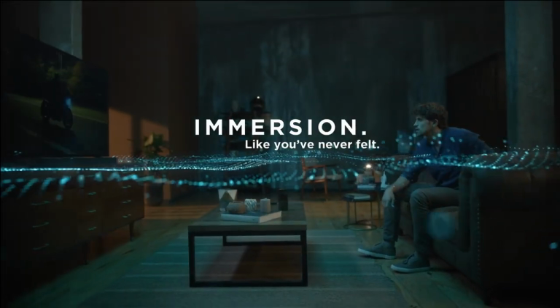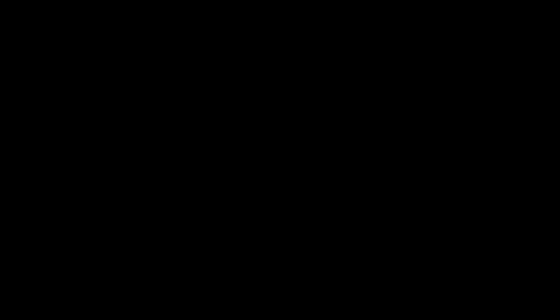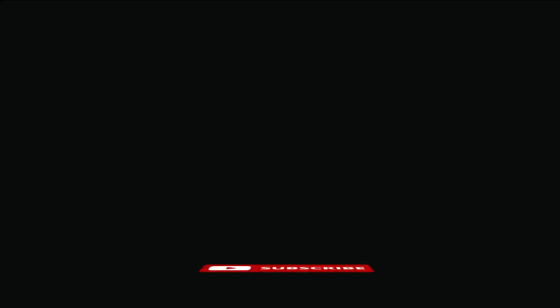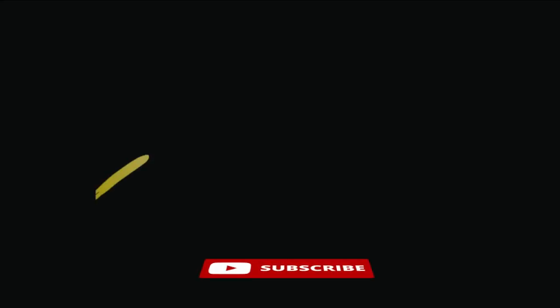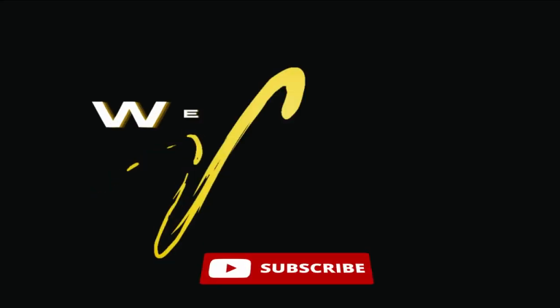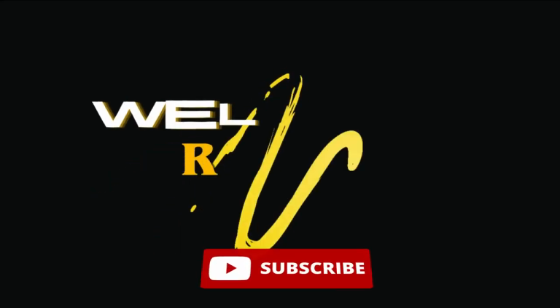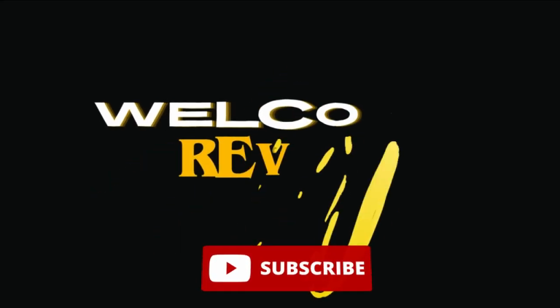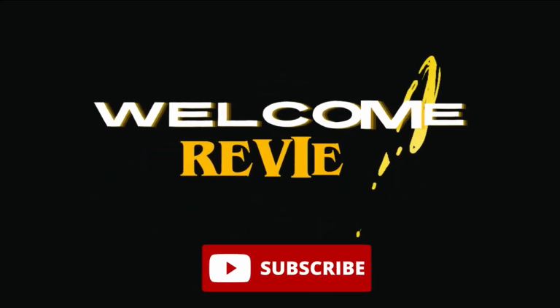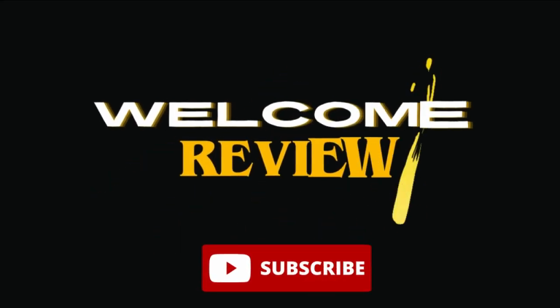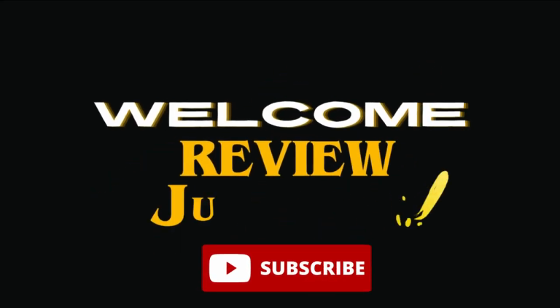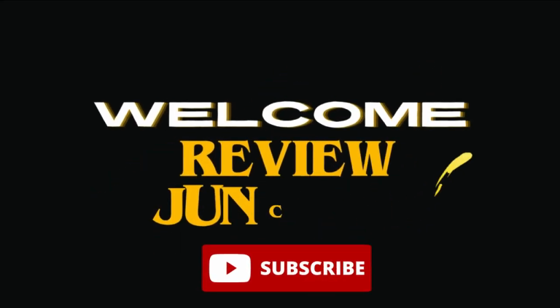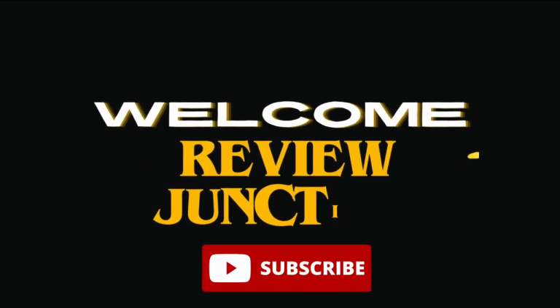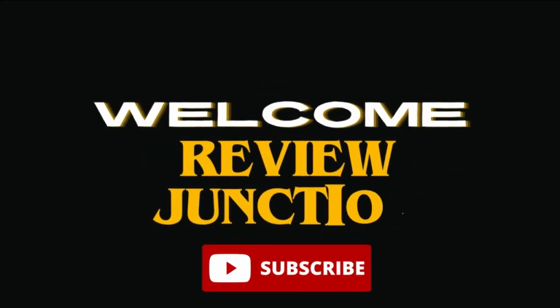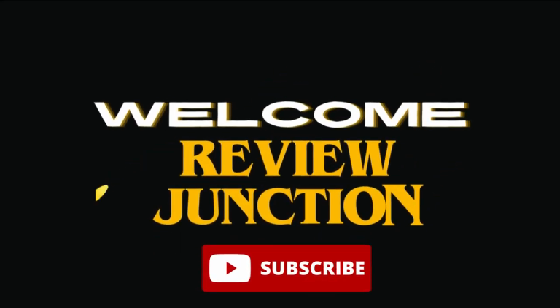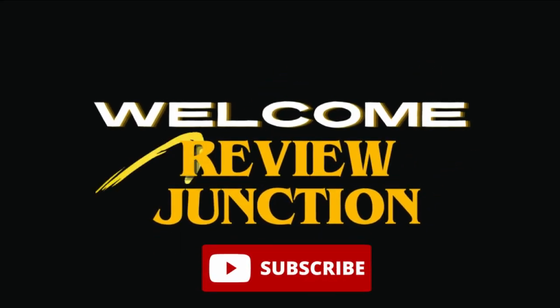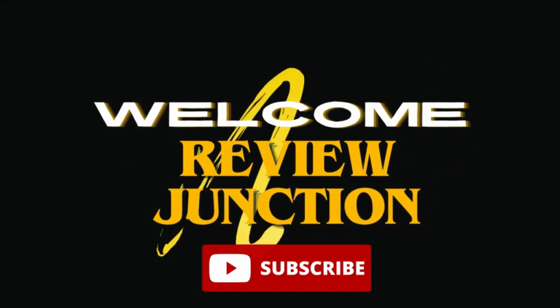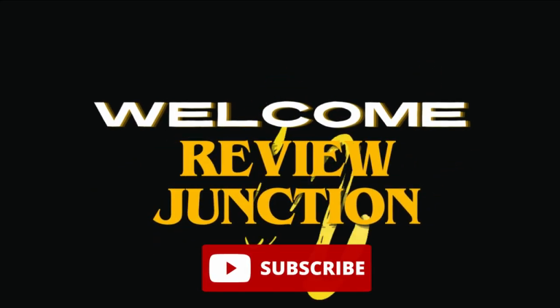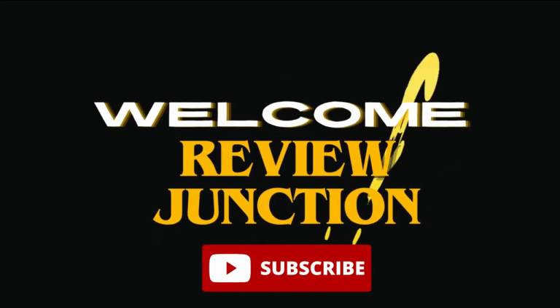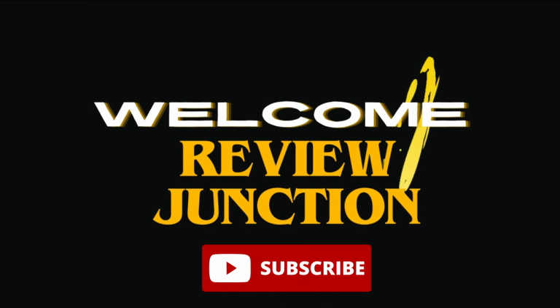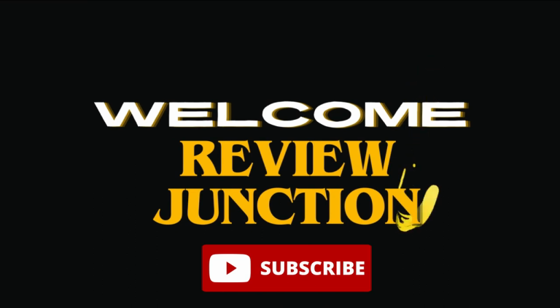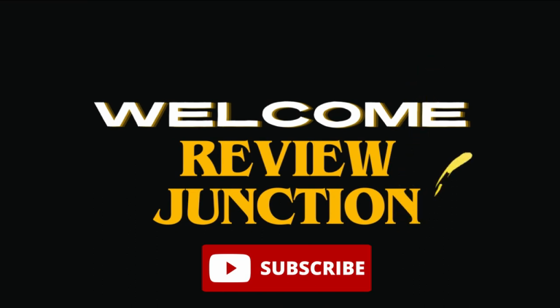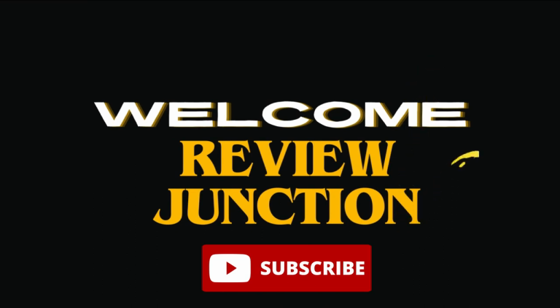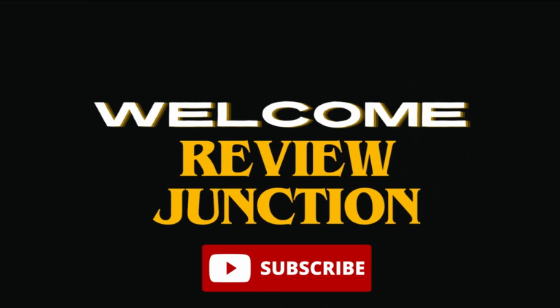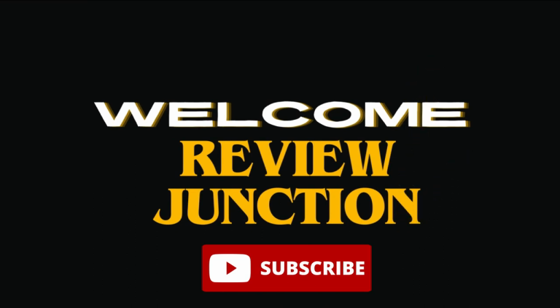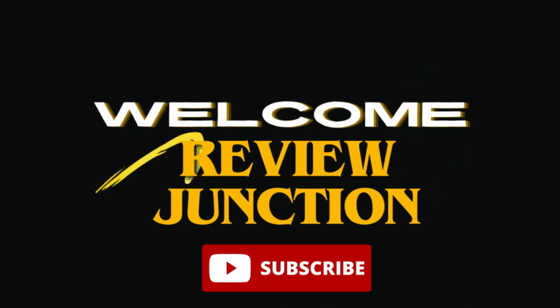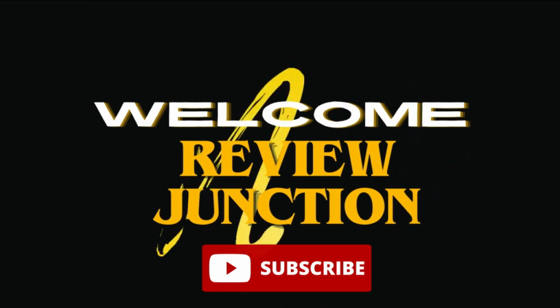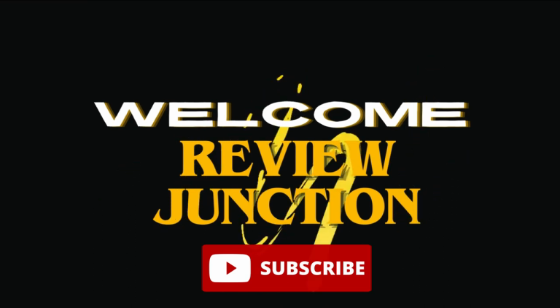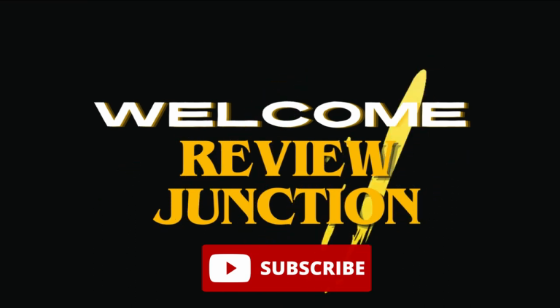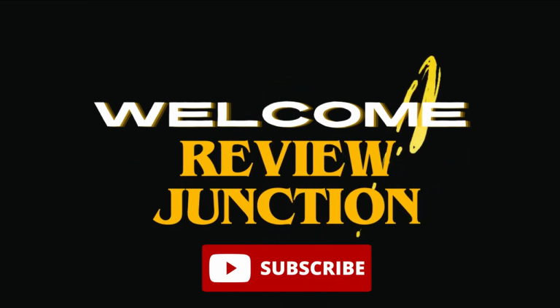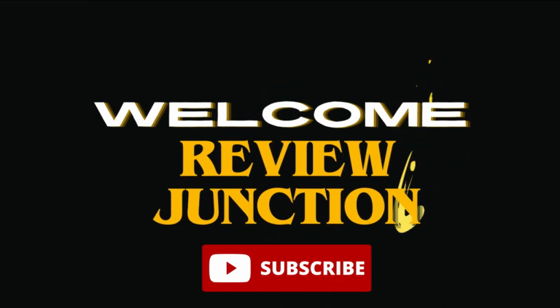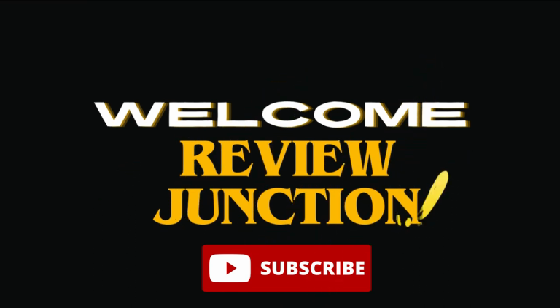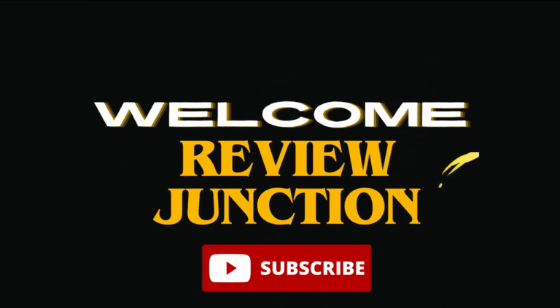If you find this video informative, consider hitting the like button and subscribing to the channel for more updates.